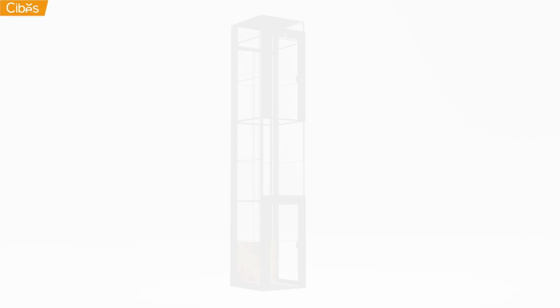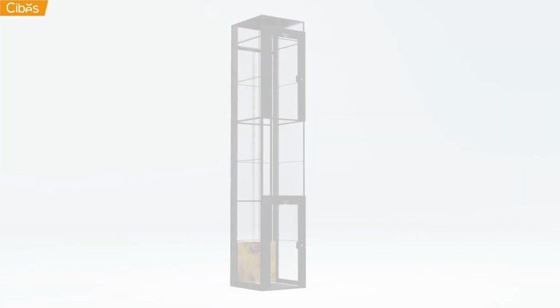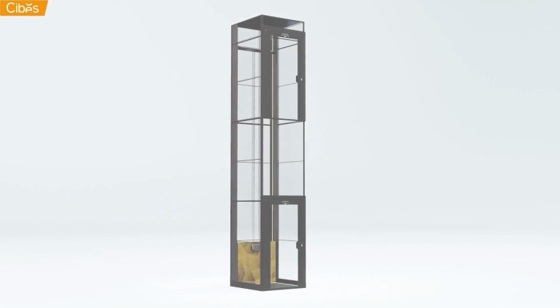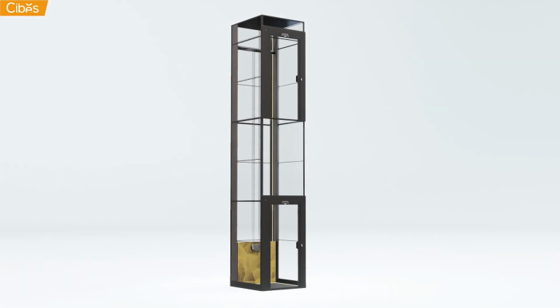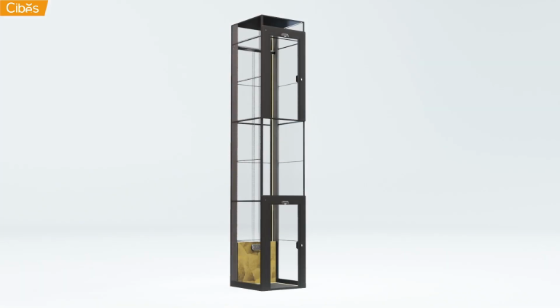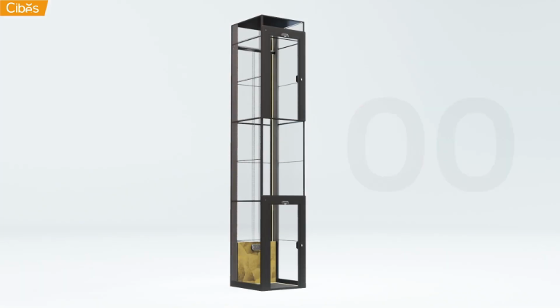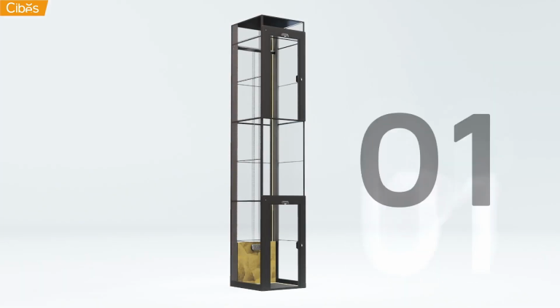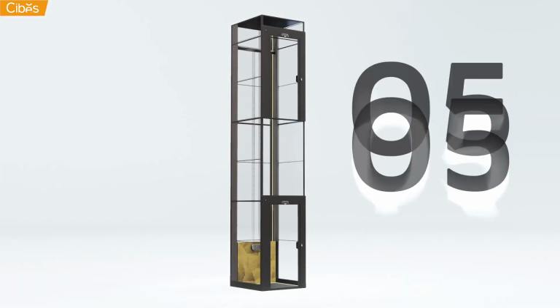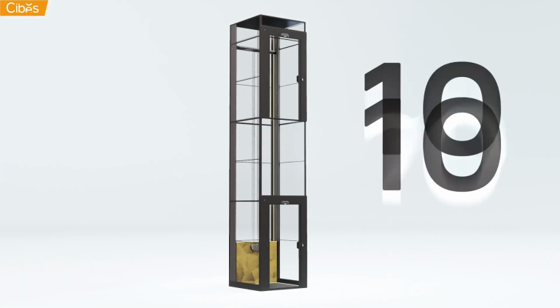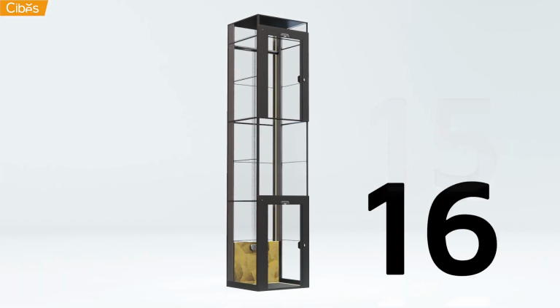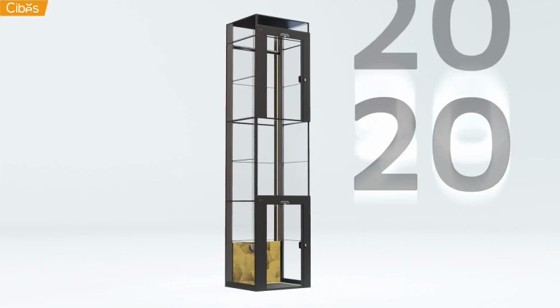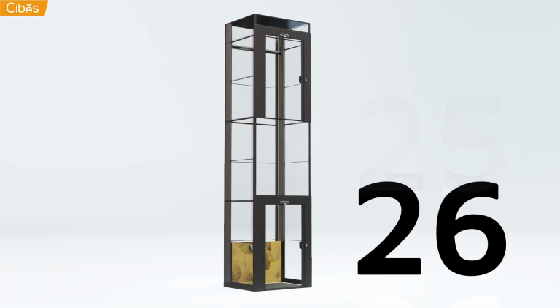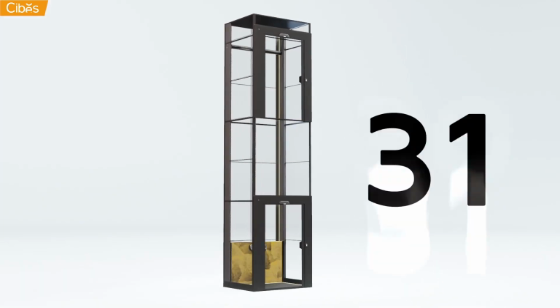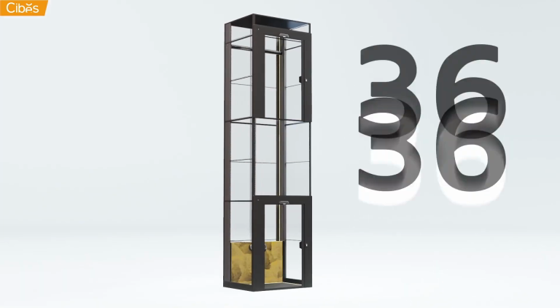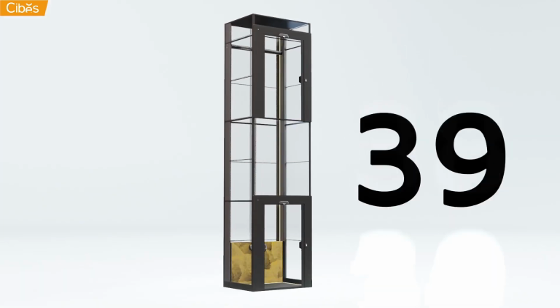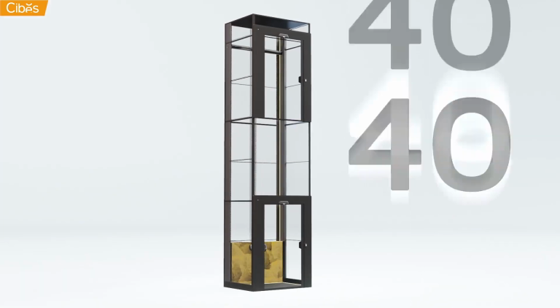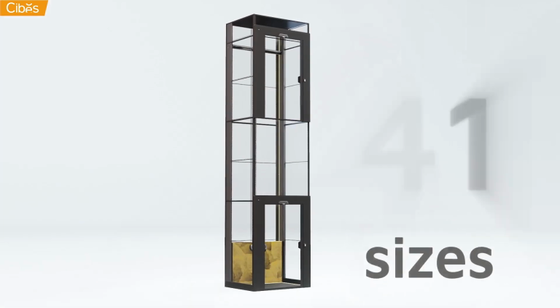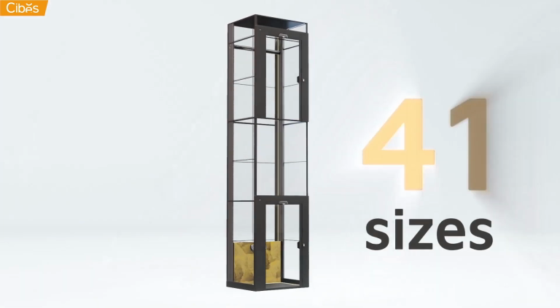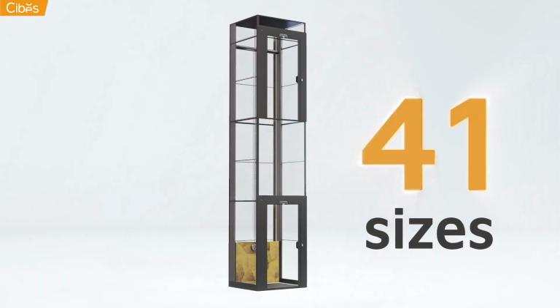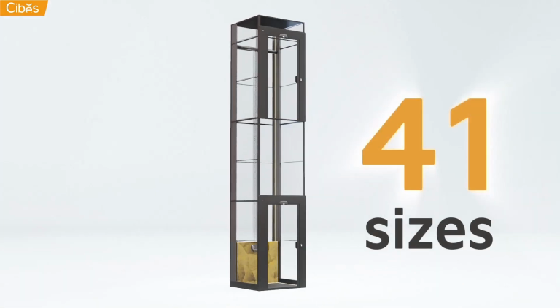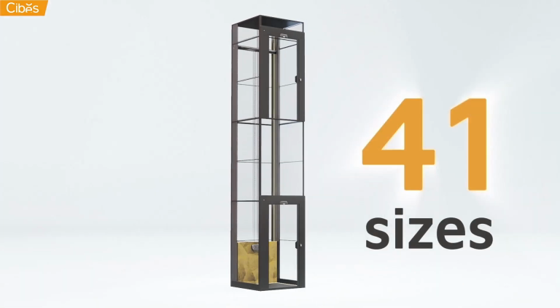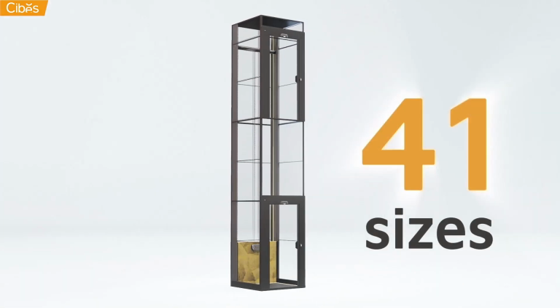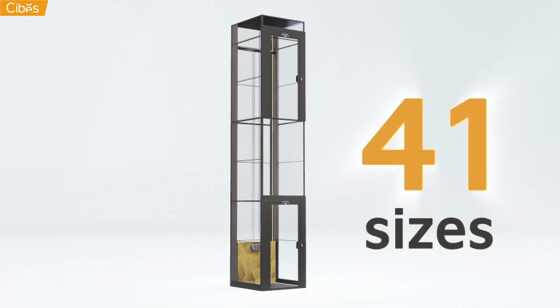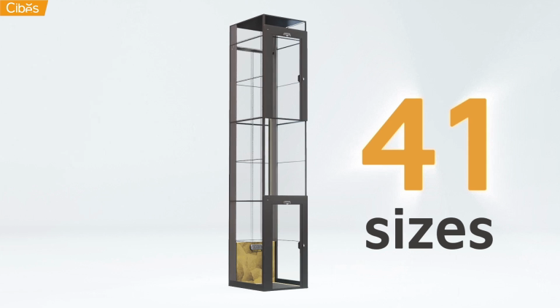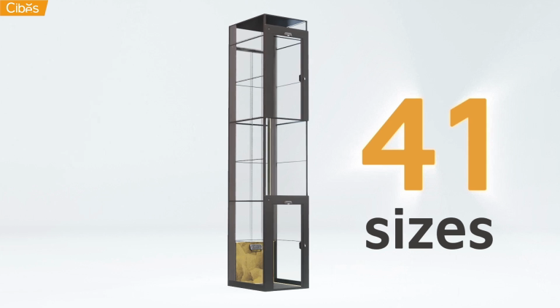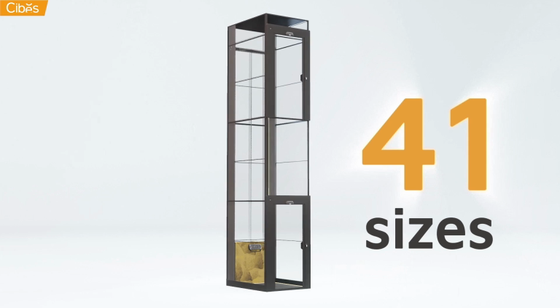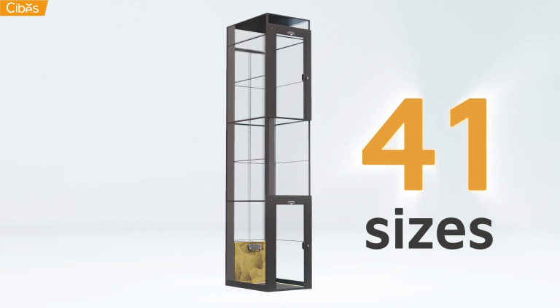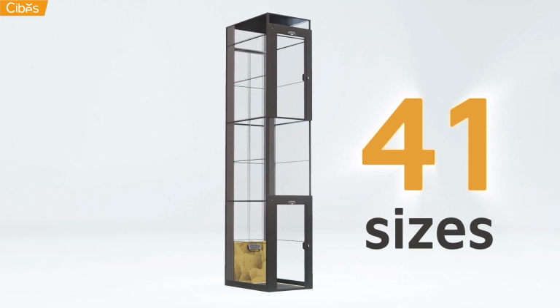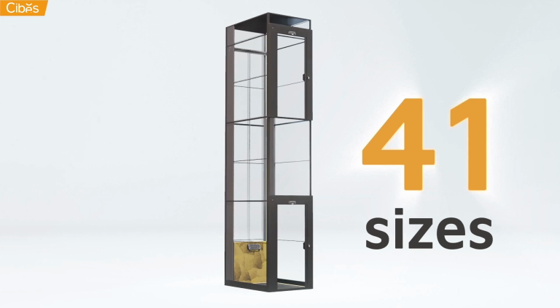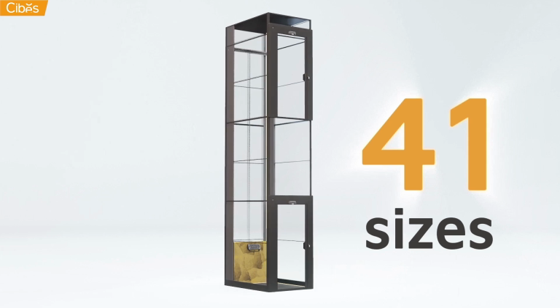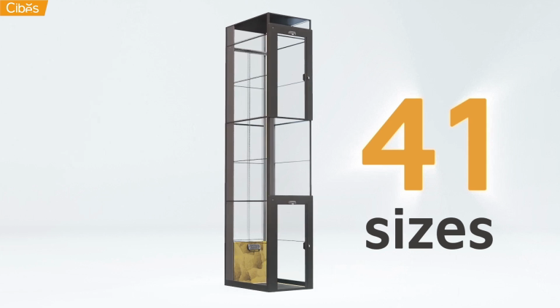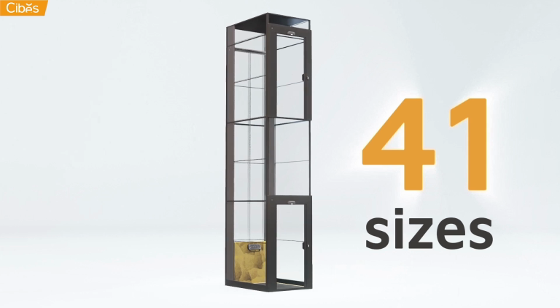You can even opt between a simple swing door or our premium saloon doors. Better yet, SEBIS lifts come in an astounding 41 different sizes. No matter the space, we have the right fit.